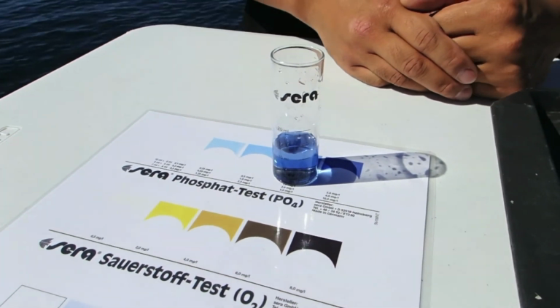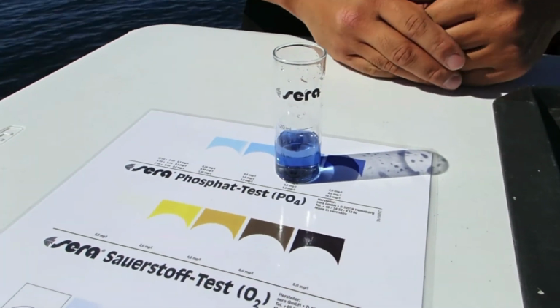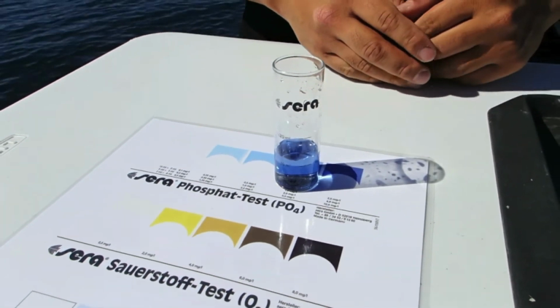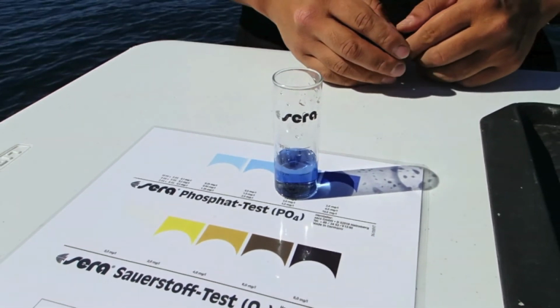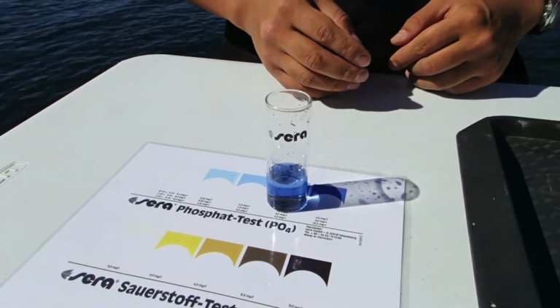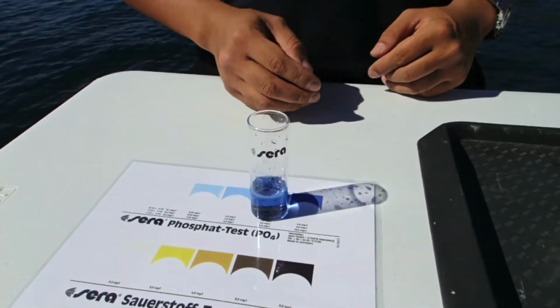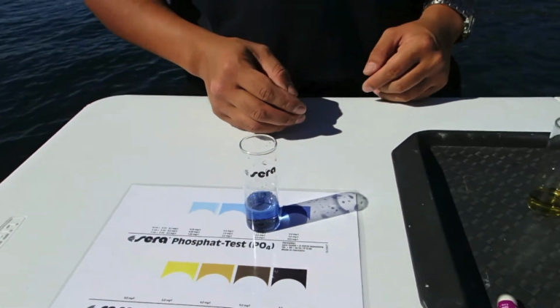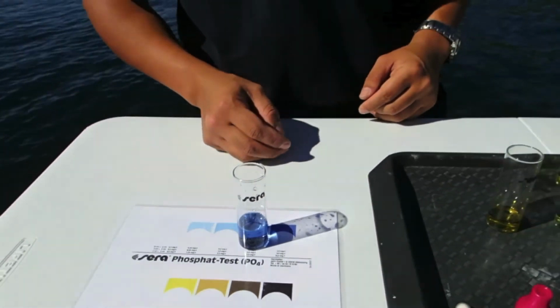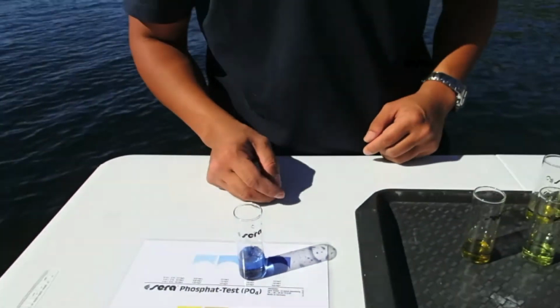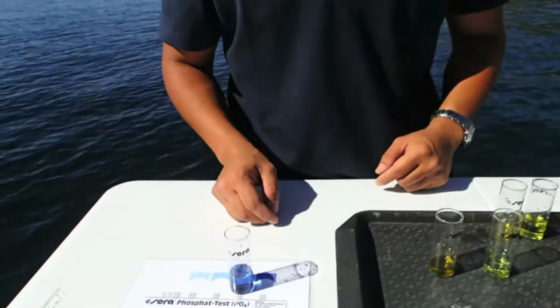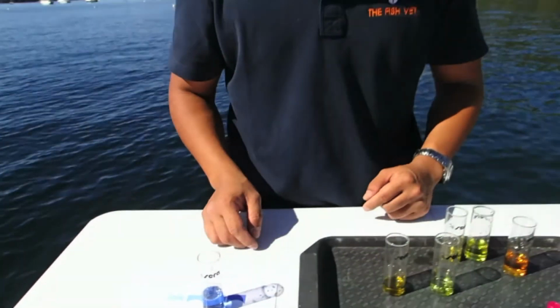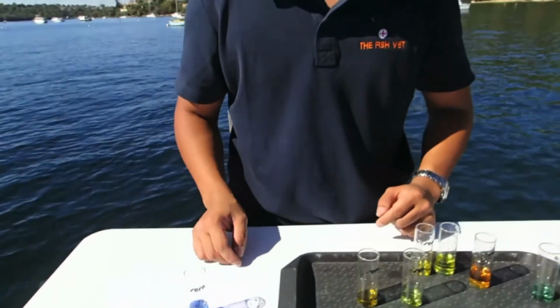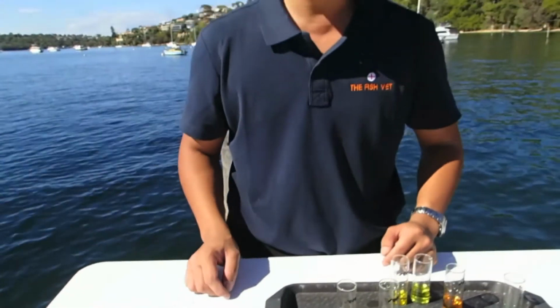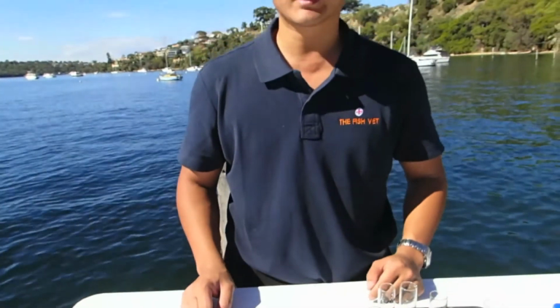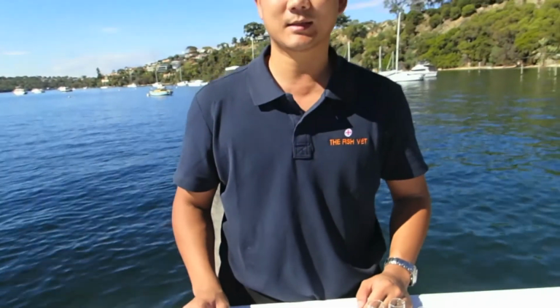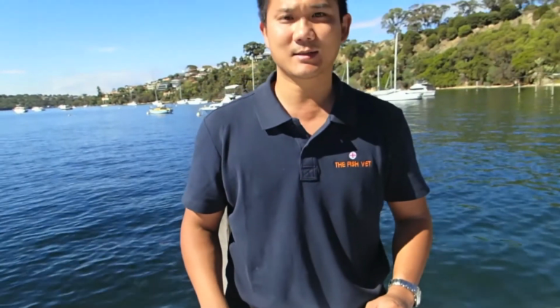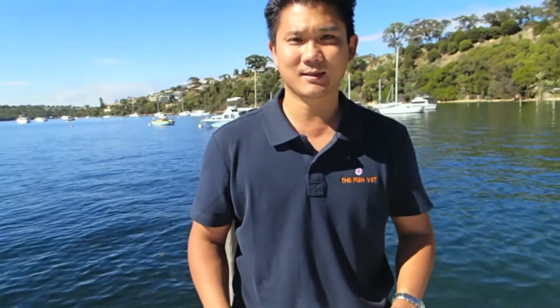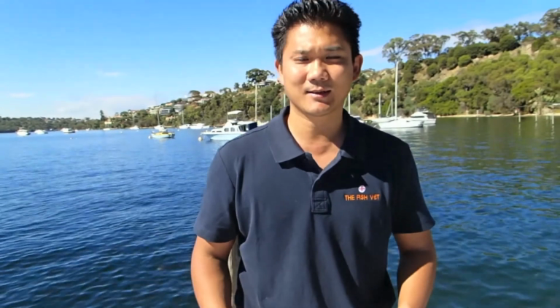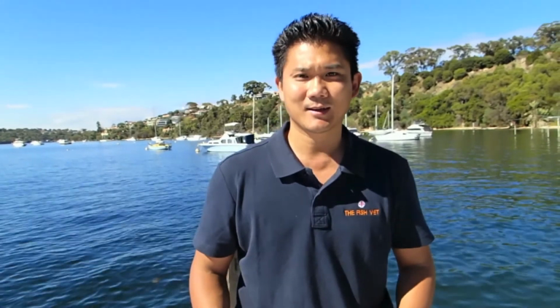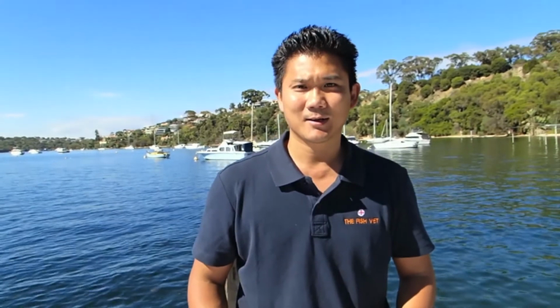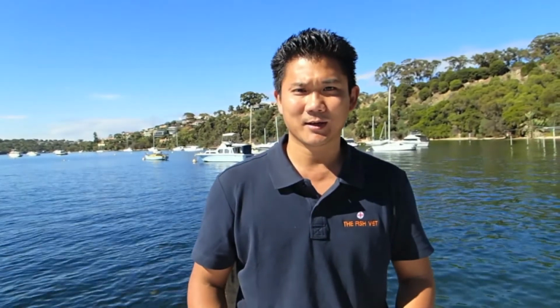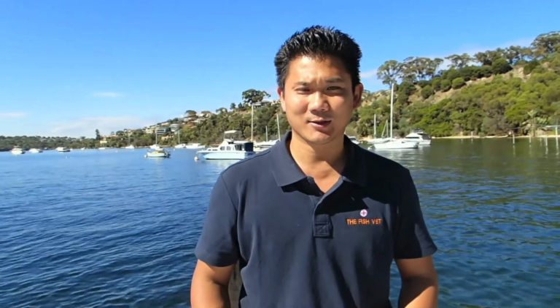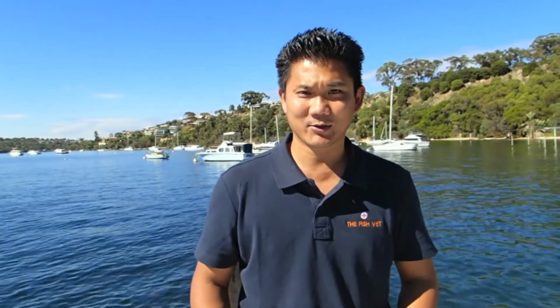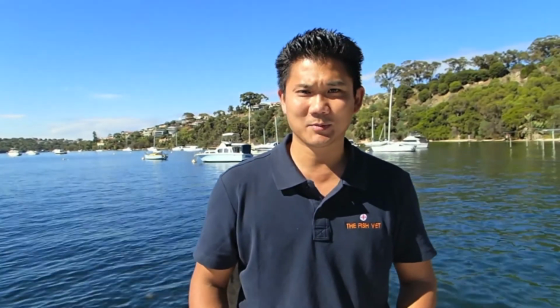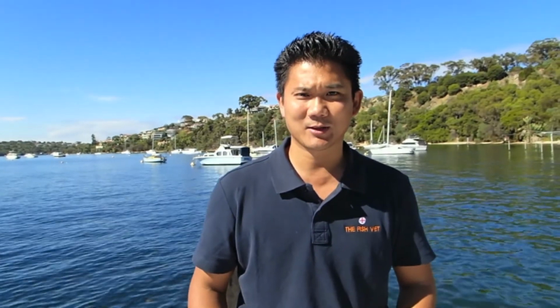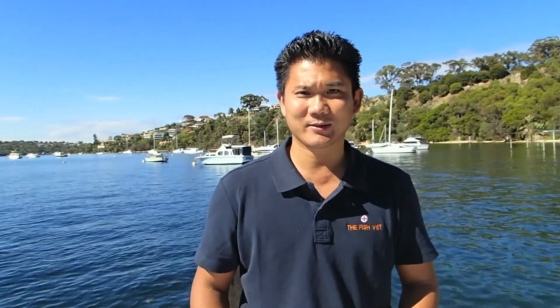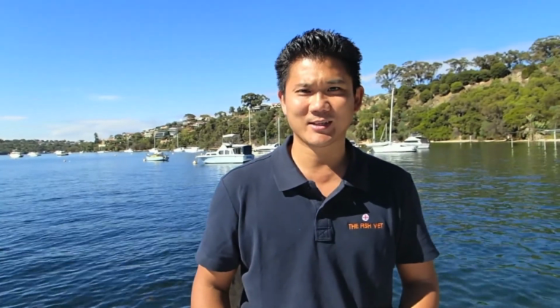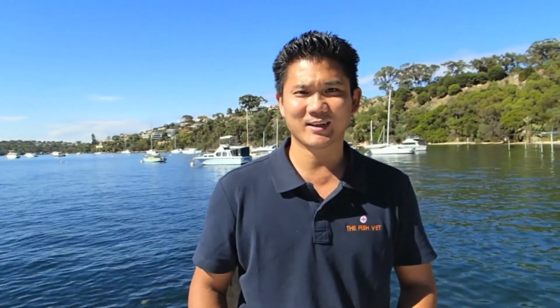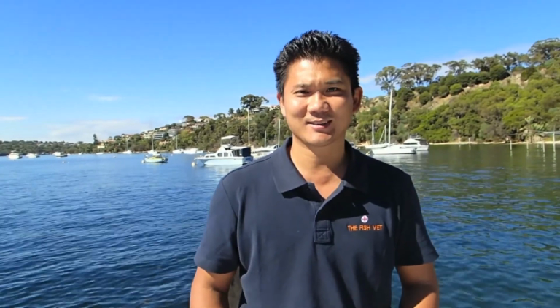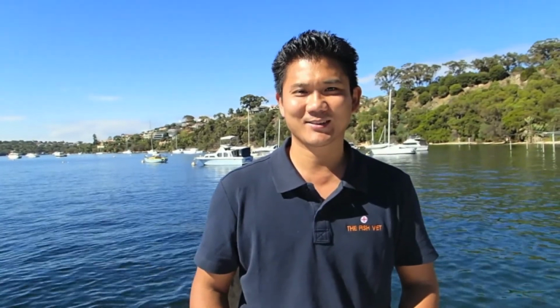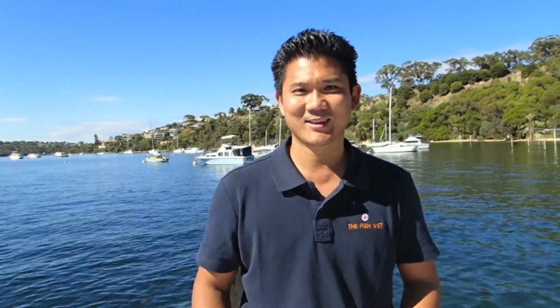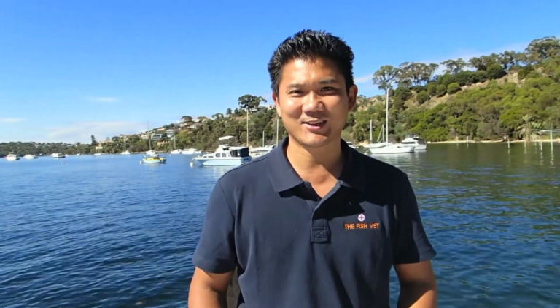So there you have it — water quality testing by Dr. Rich Miller, your Fish Vet. Thank you.